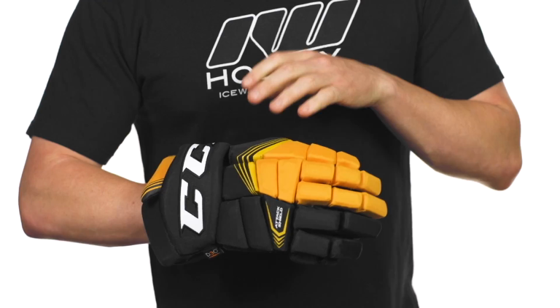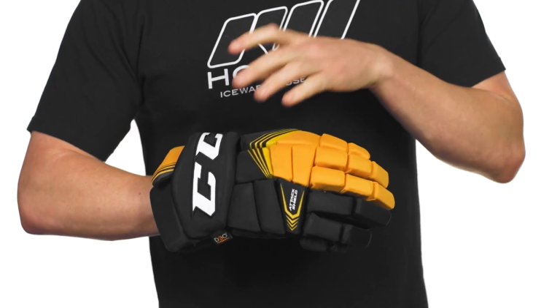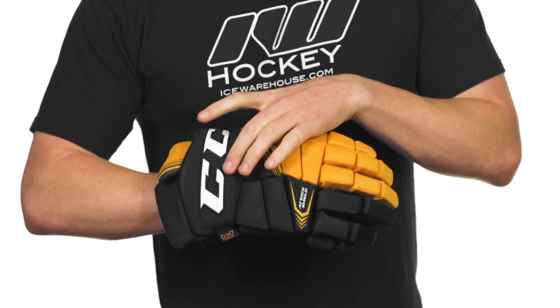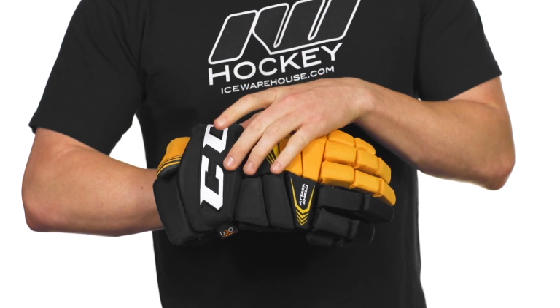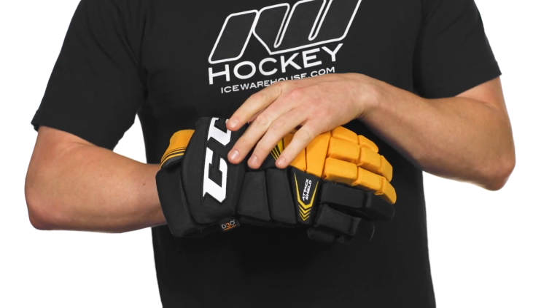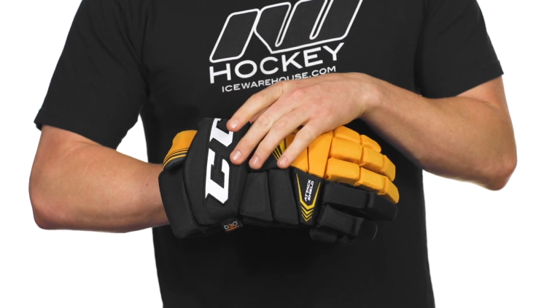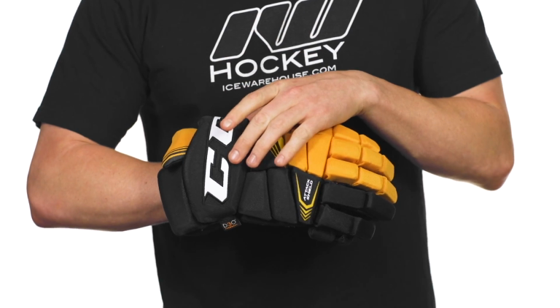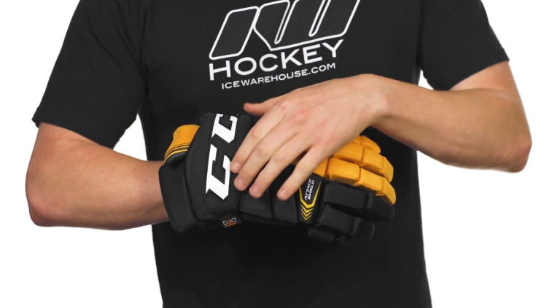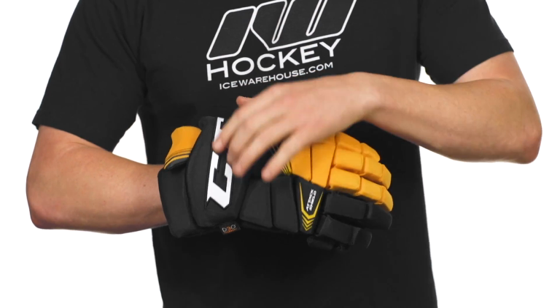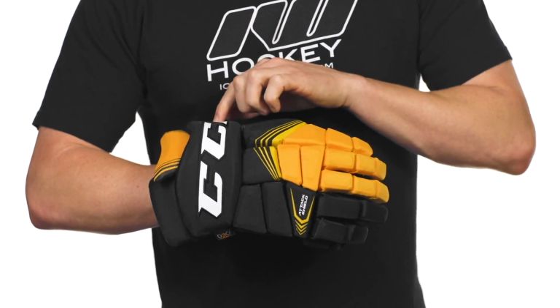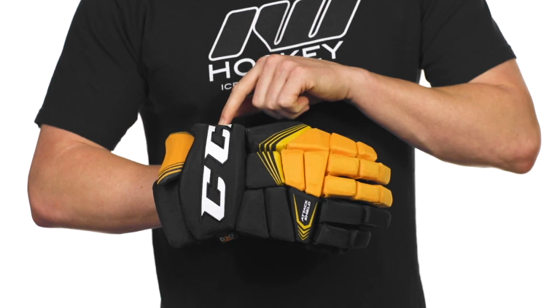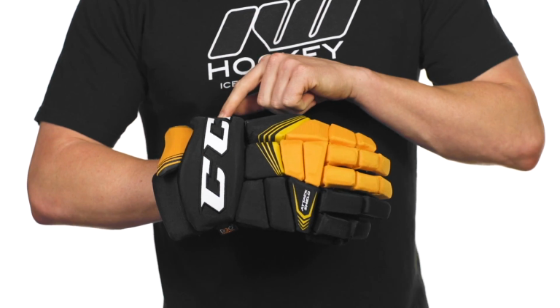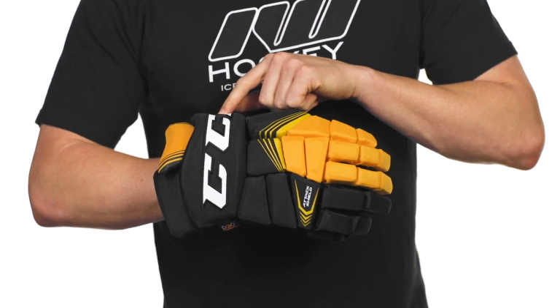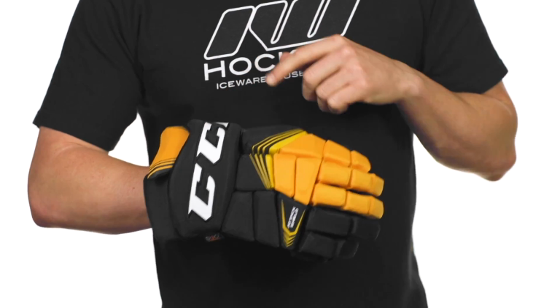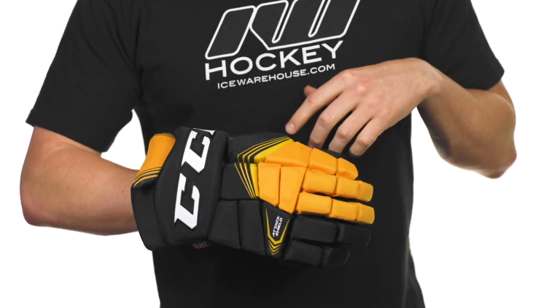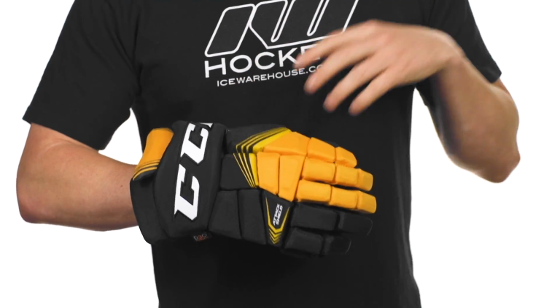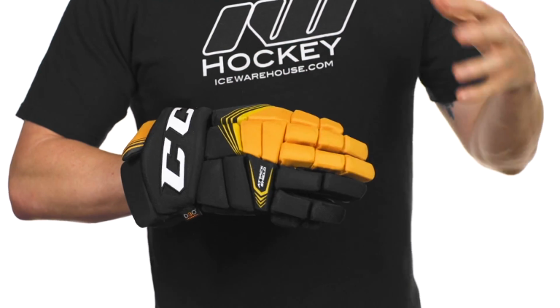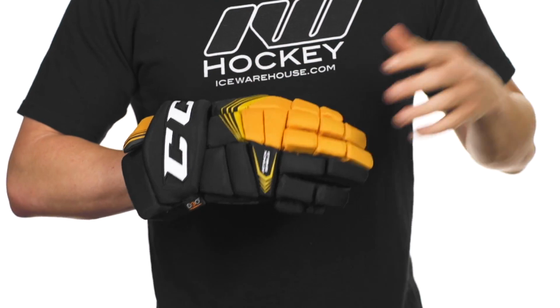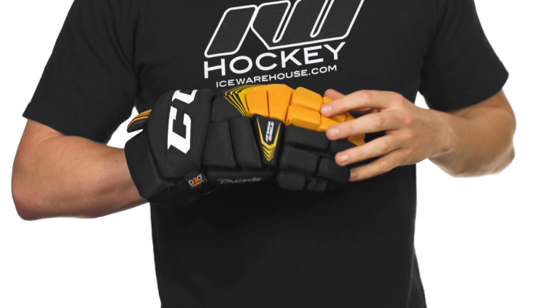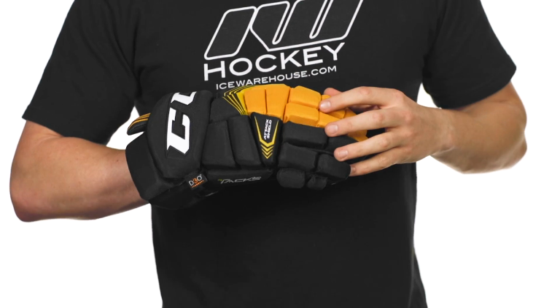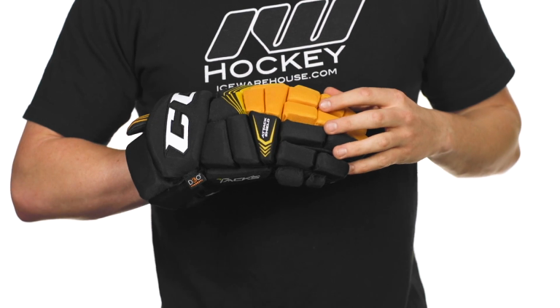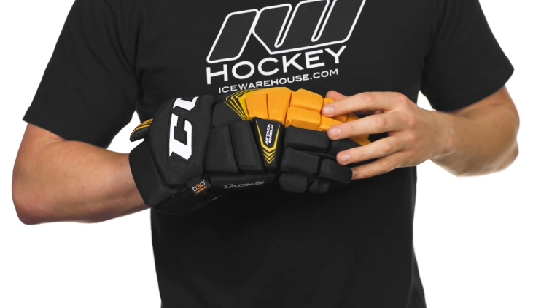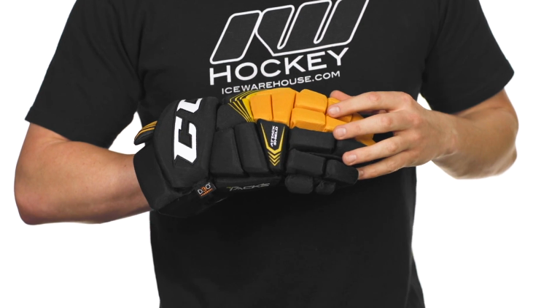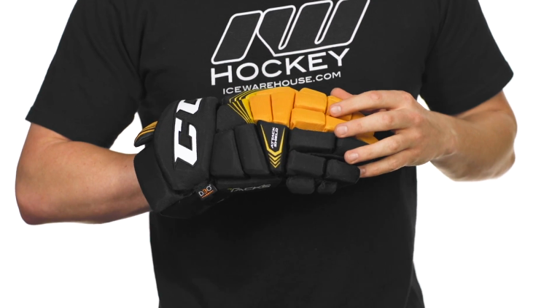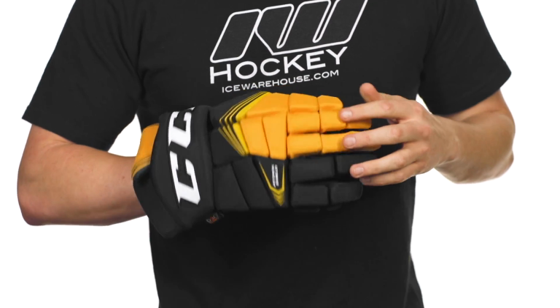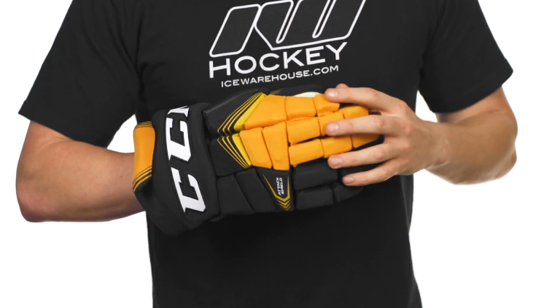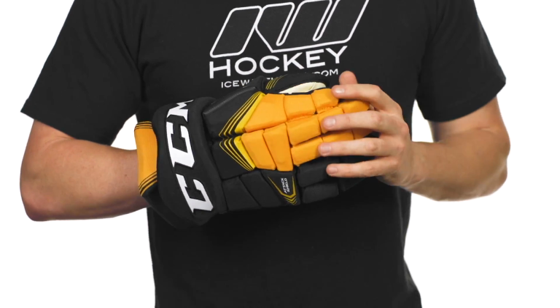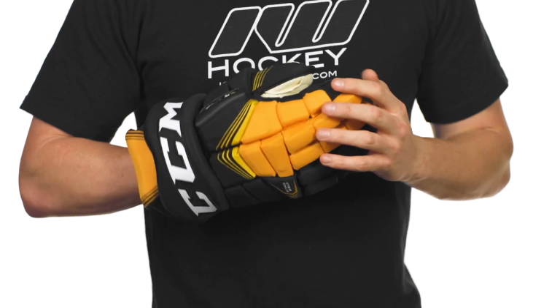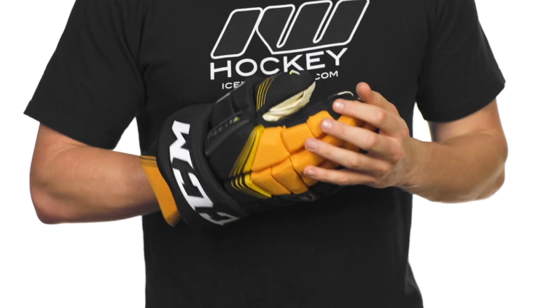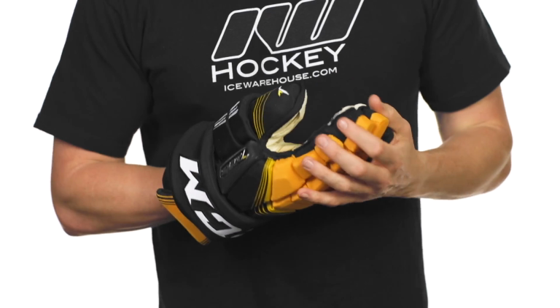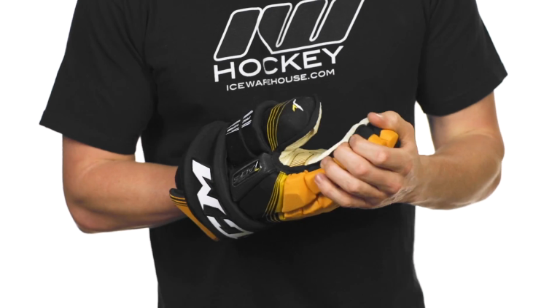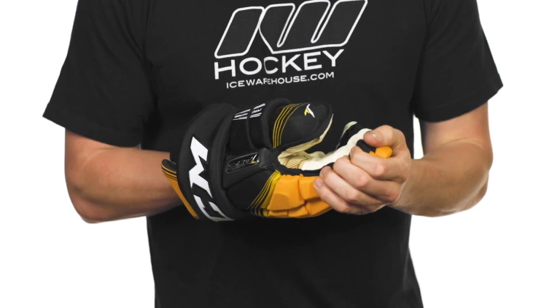Up top, real thick medium density foams with again a plastic insert, just giving you that complete protection from top to bottom.